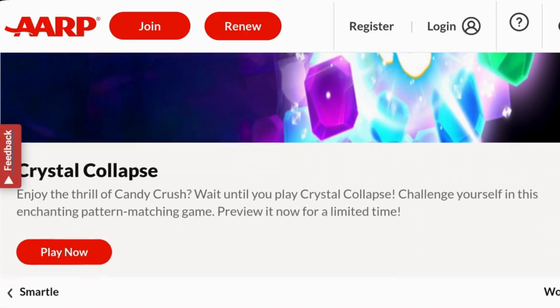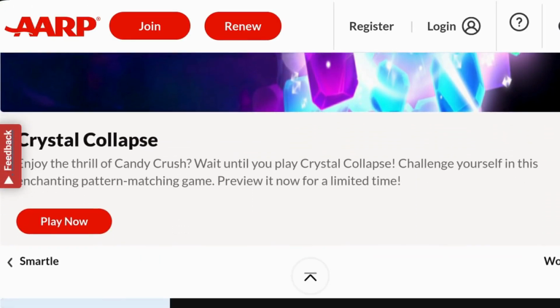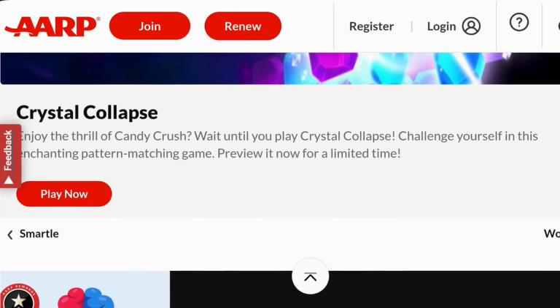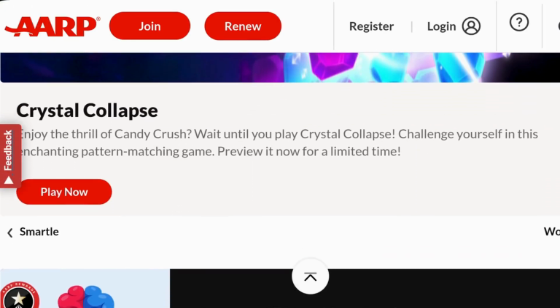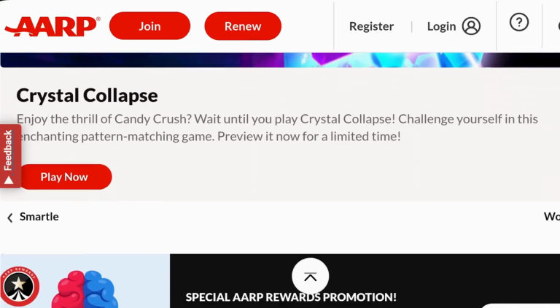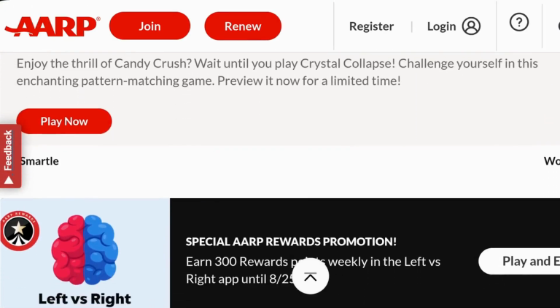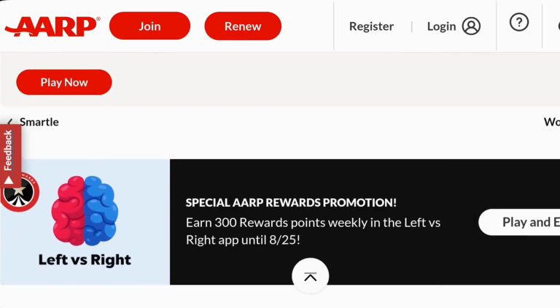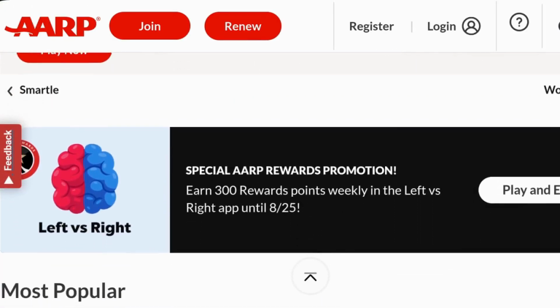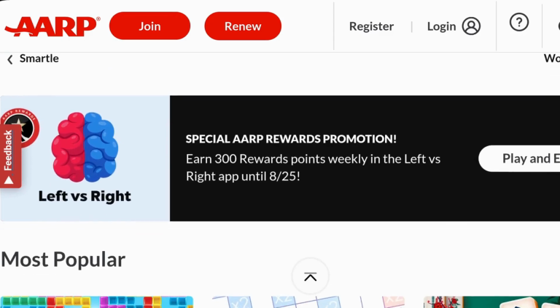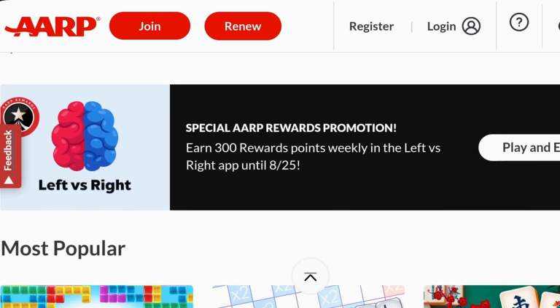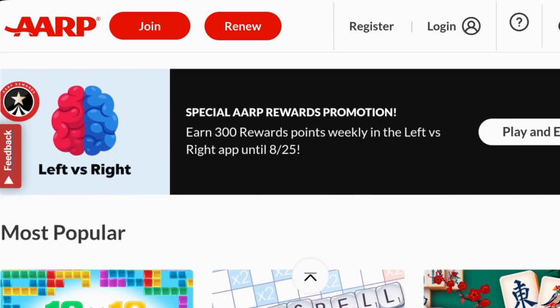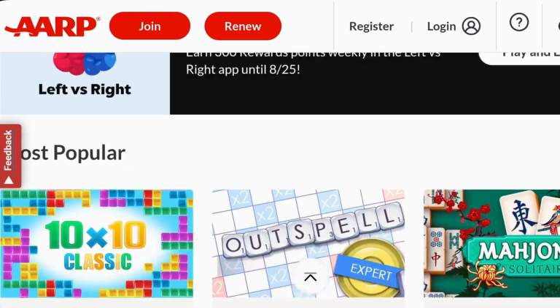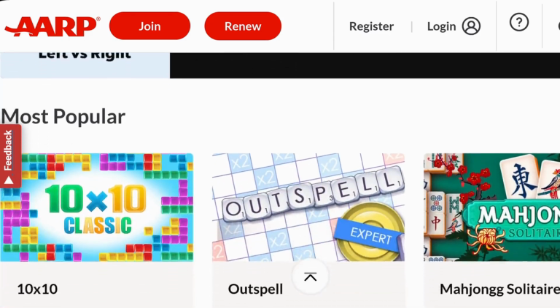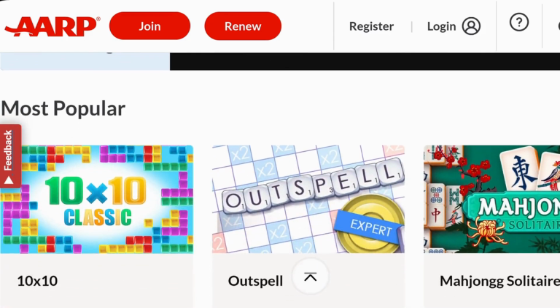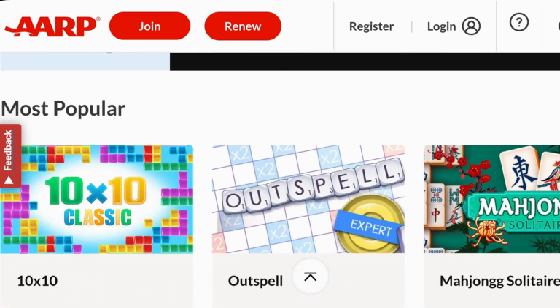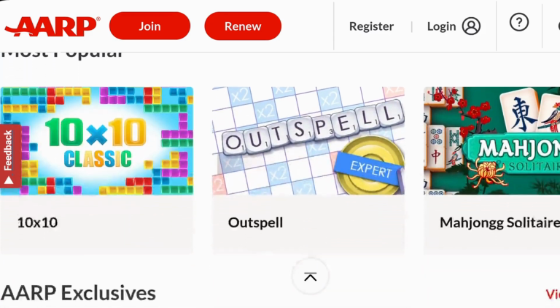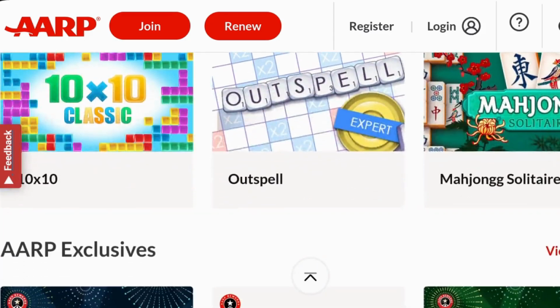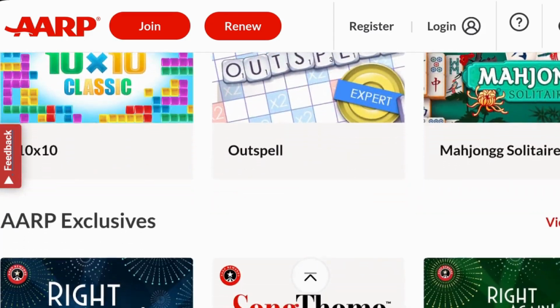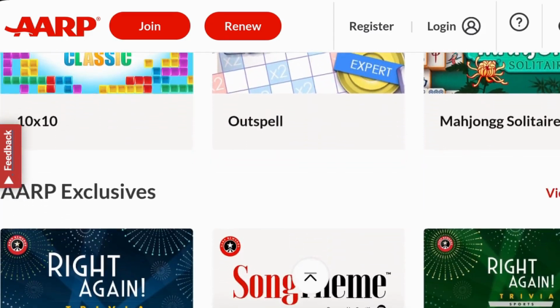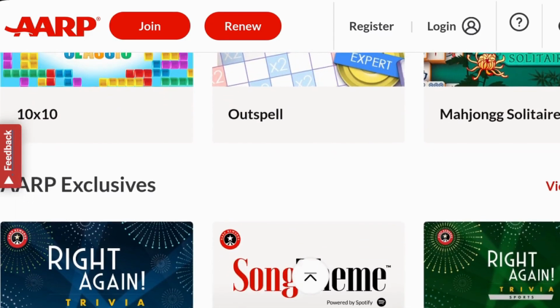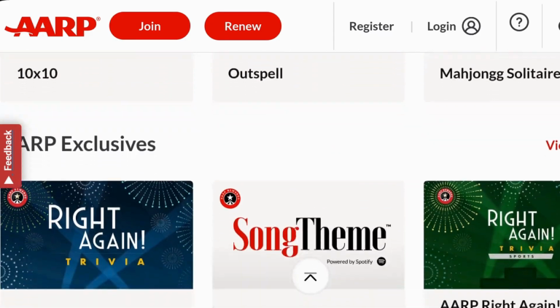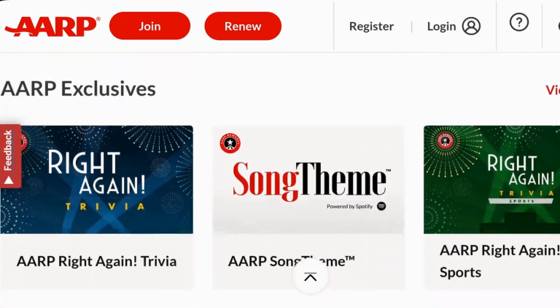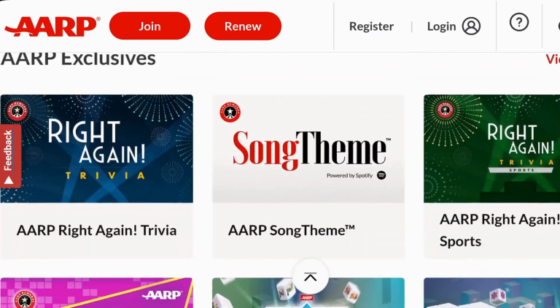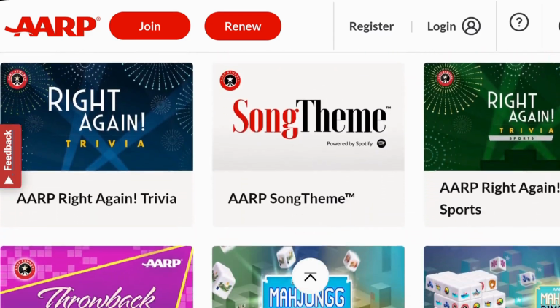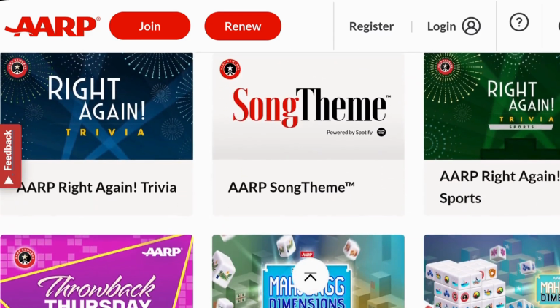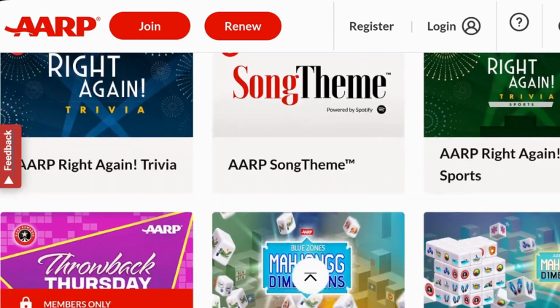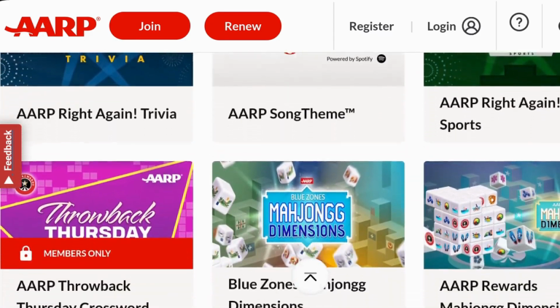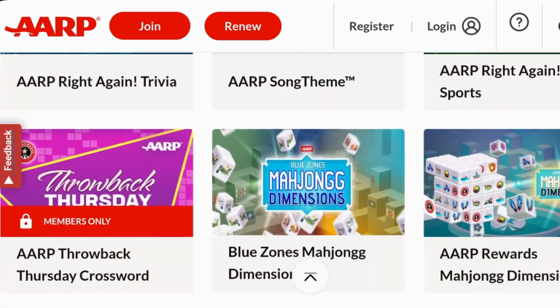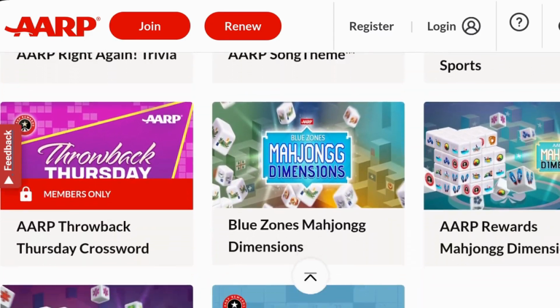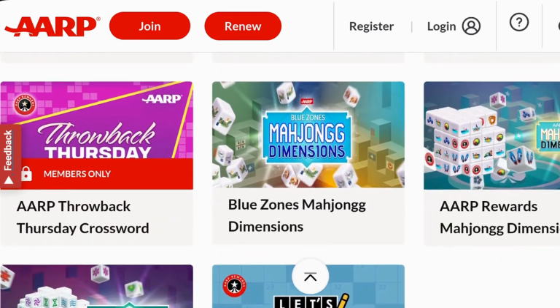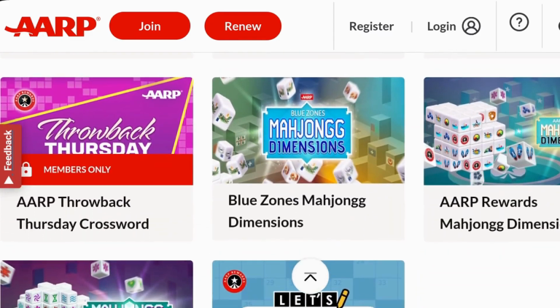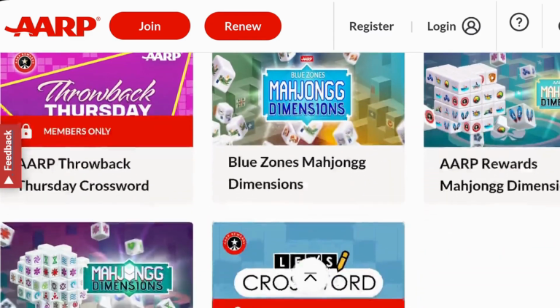This site offers a variety of games, including puzzles, card games, and brain games designed specifically for seniors.